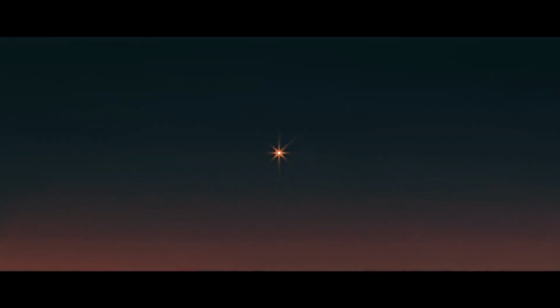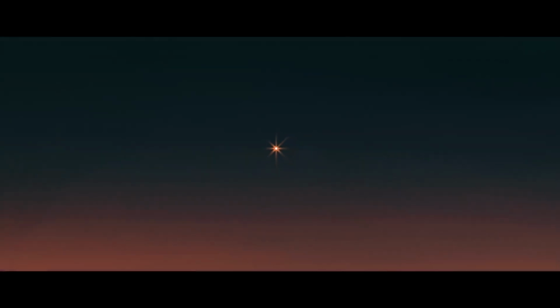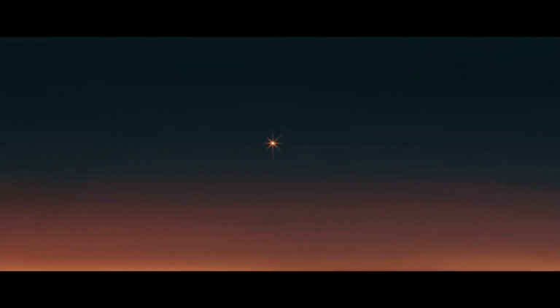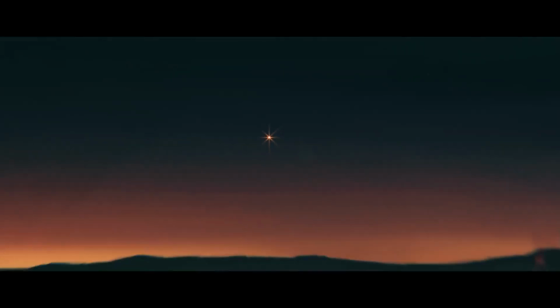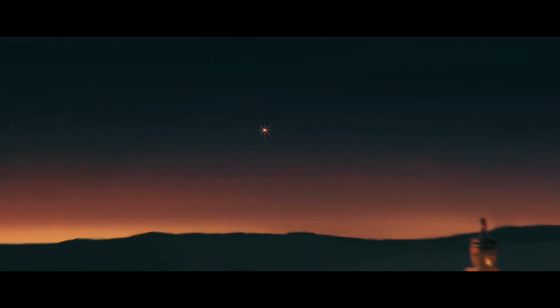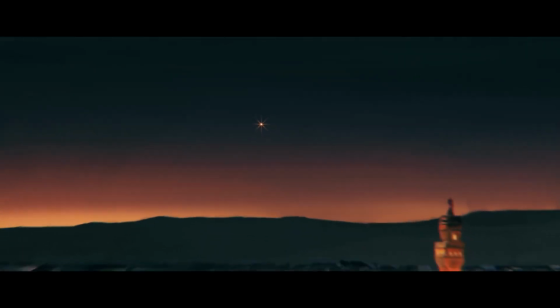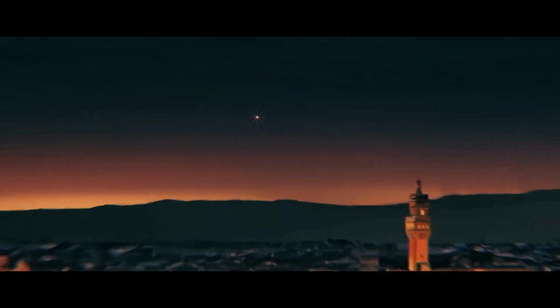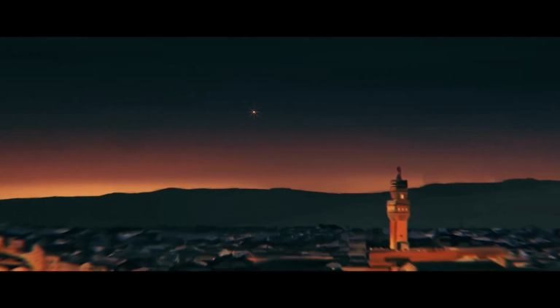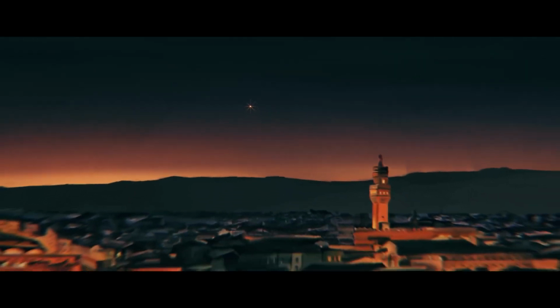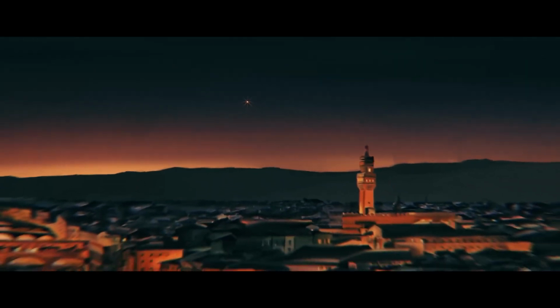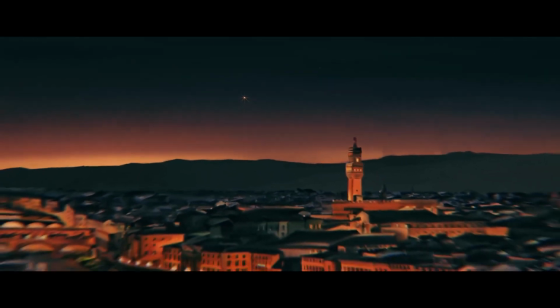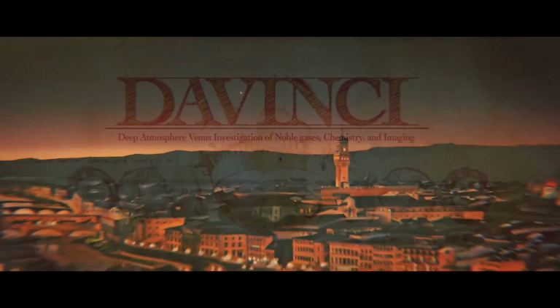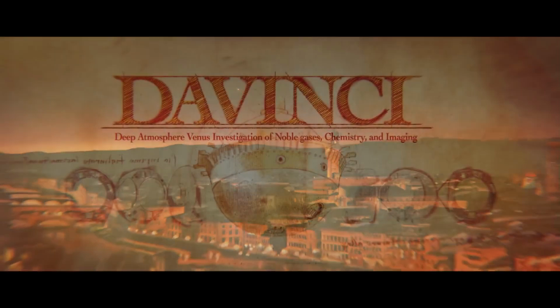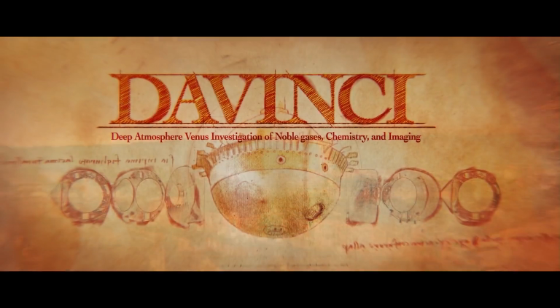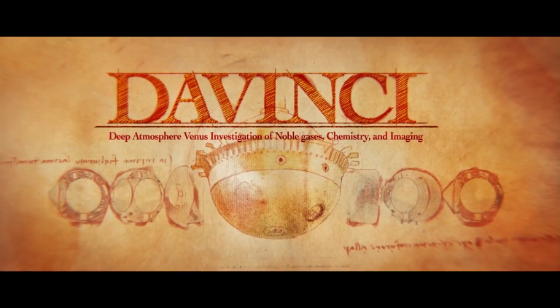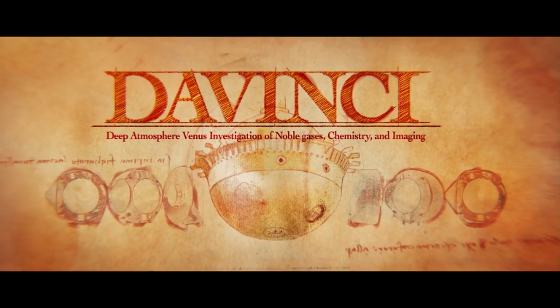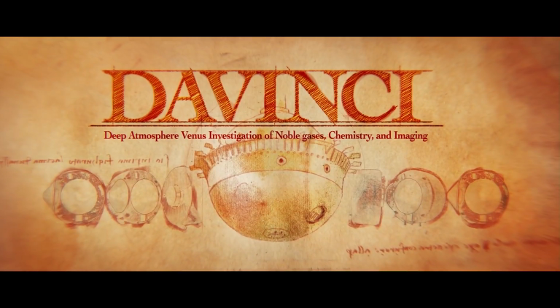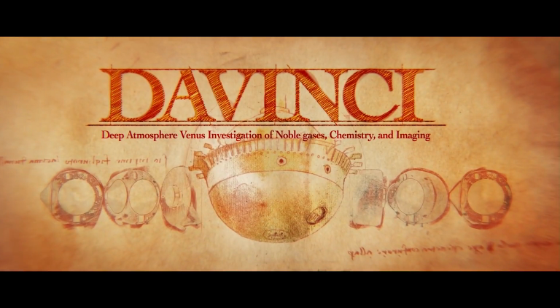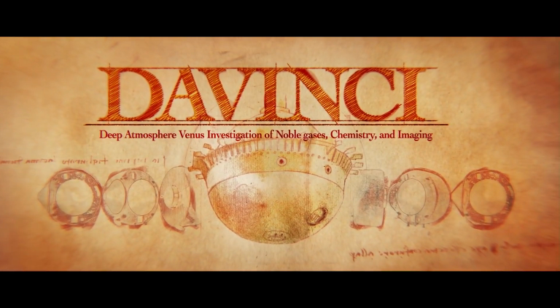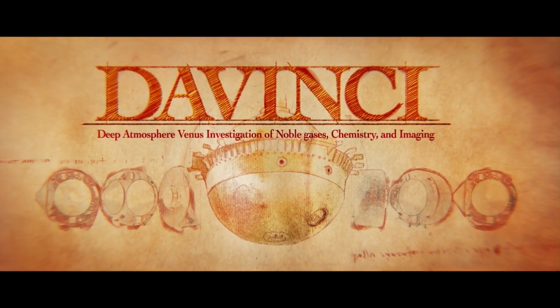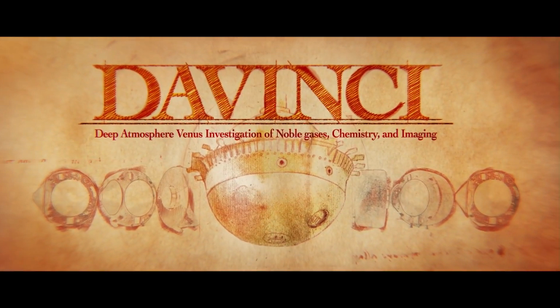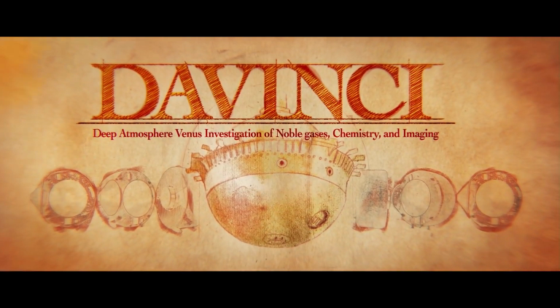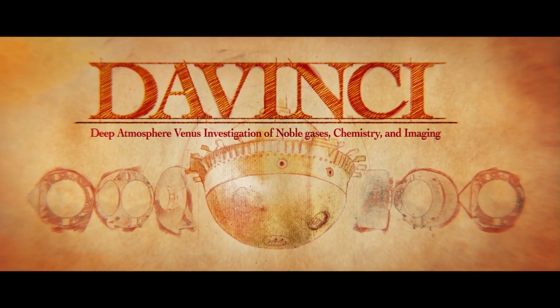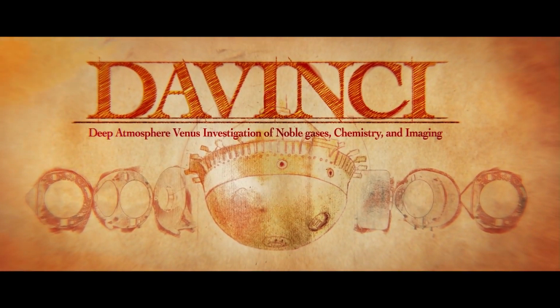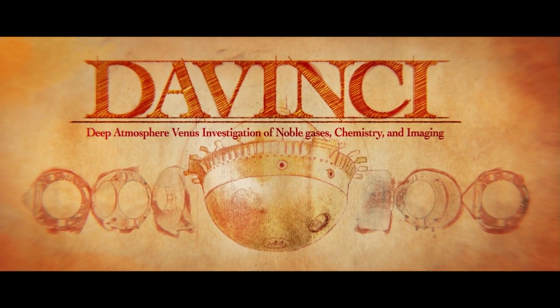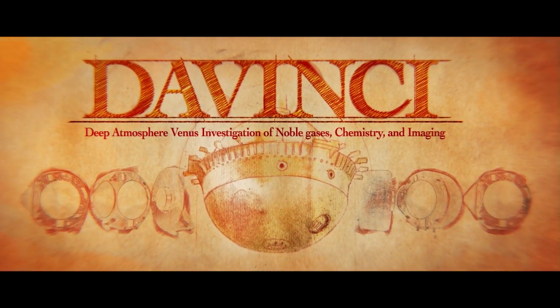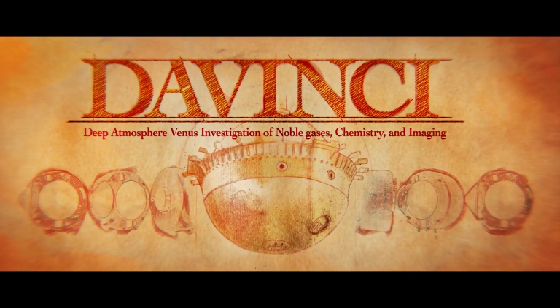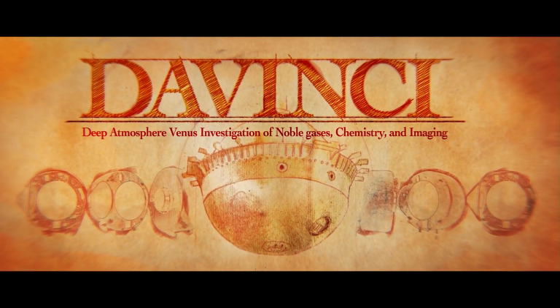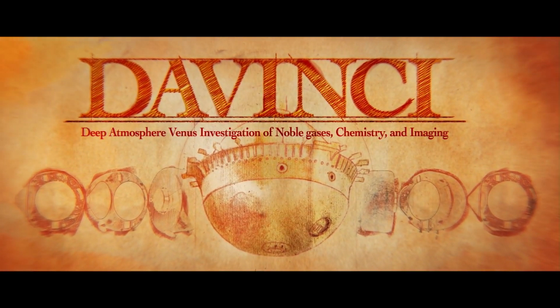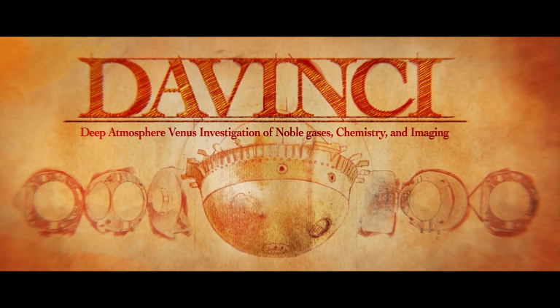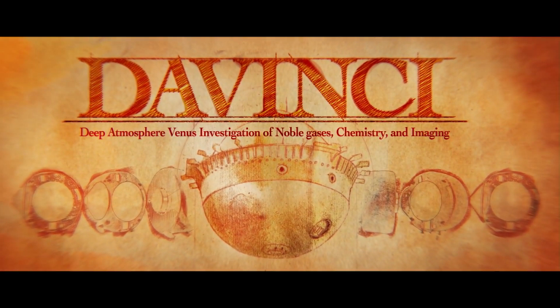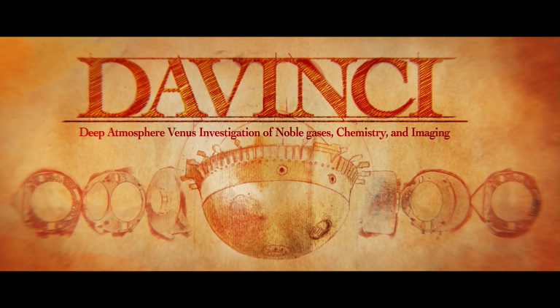Venus is waiting for us all, and da Vinci is ready to take us there and ignite a new Venus Renaissance.